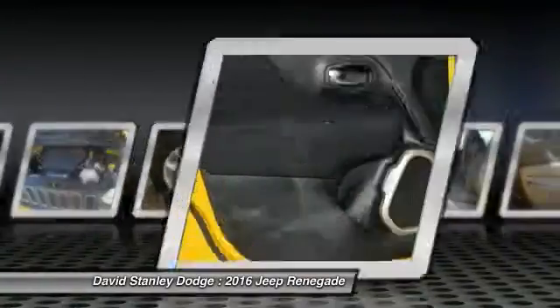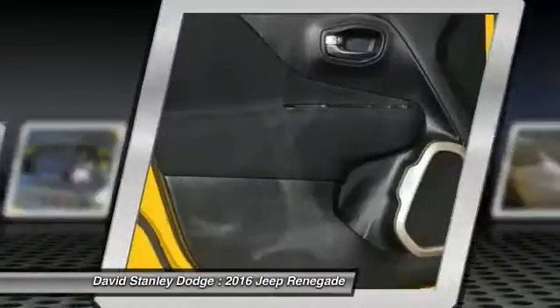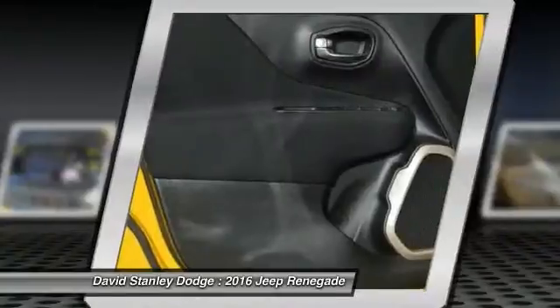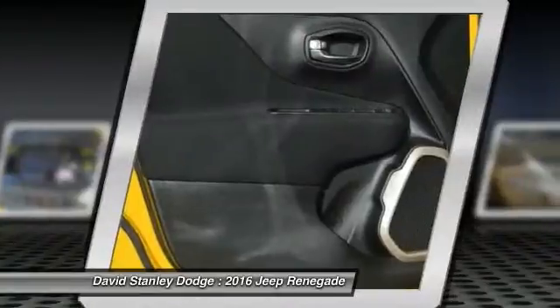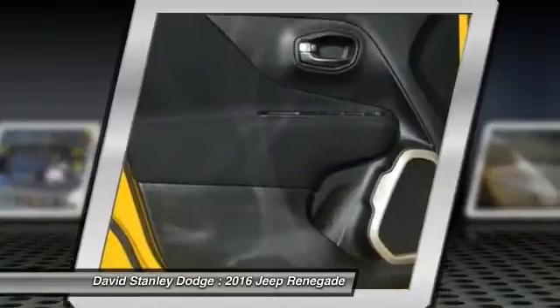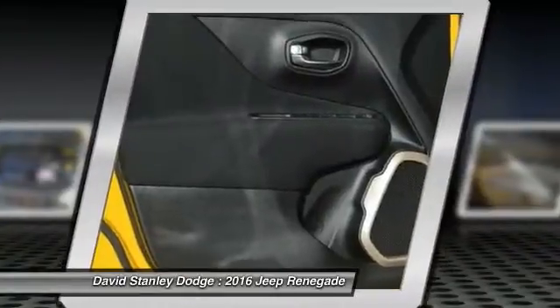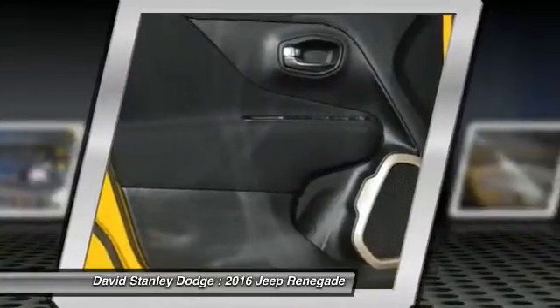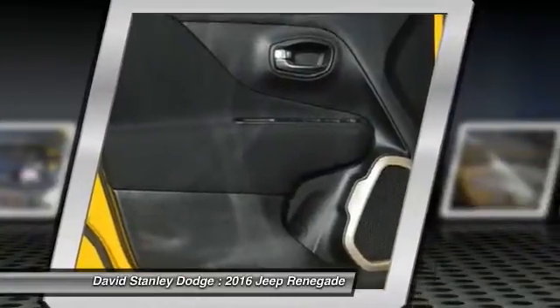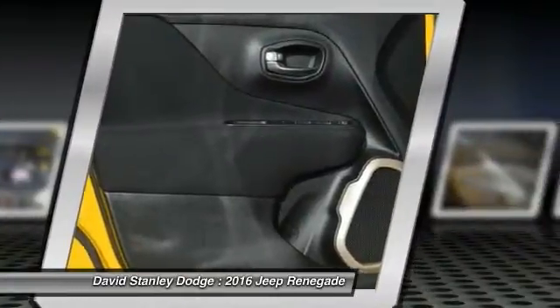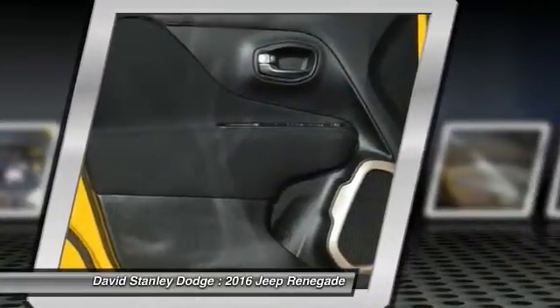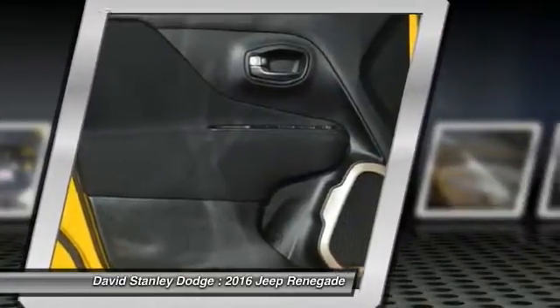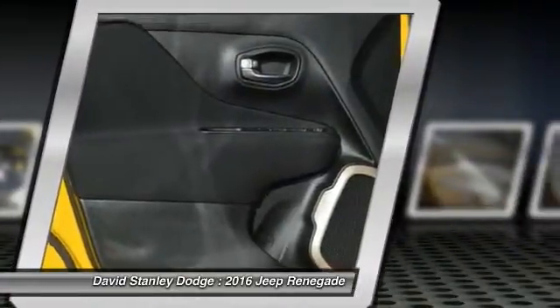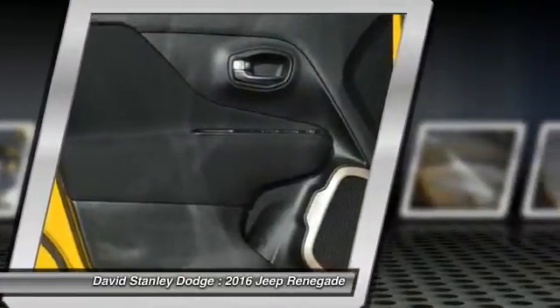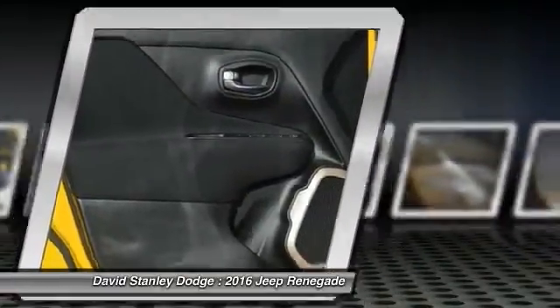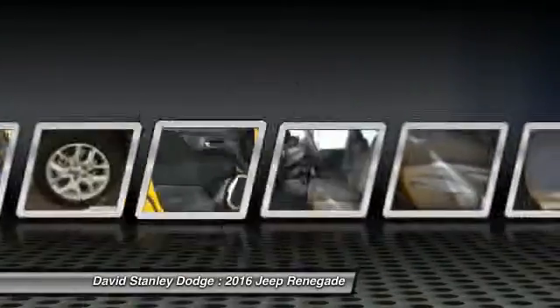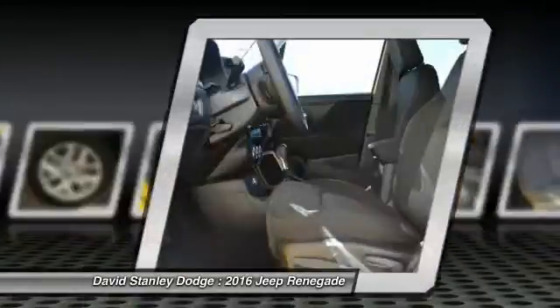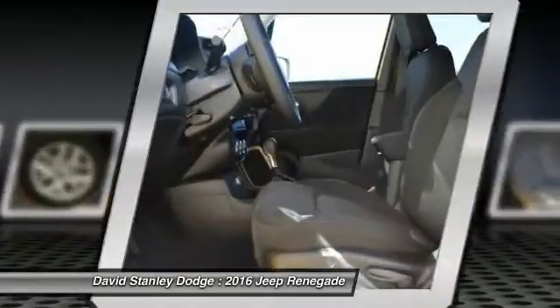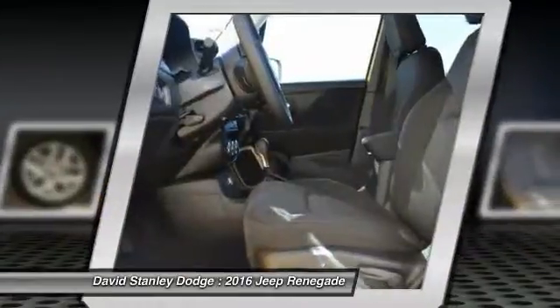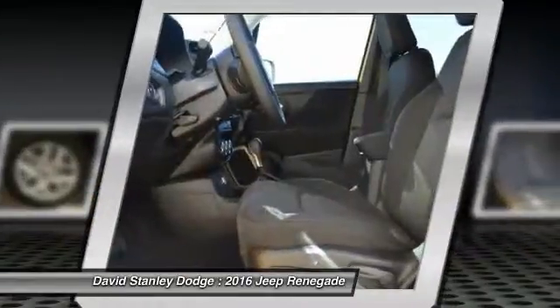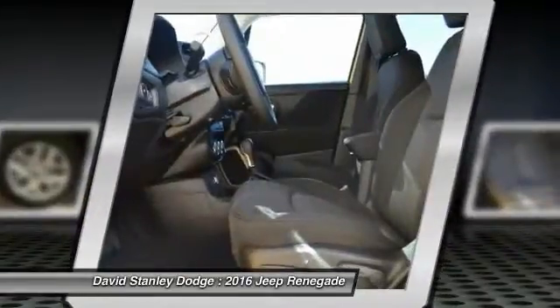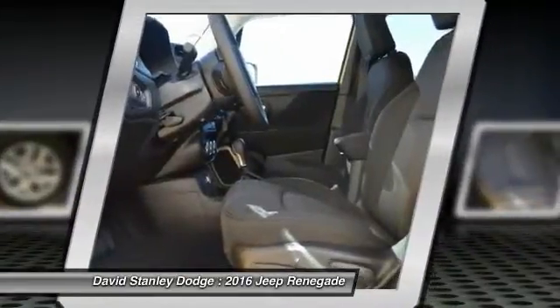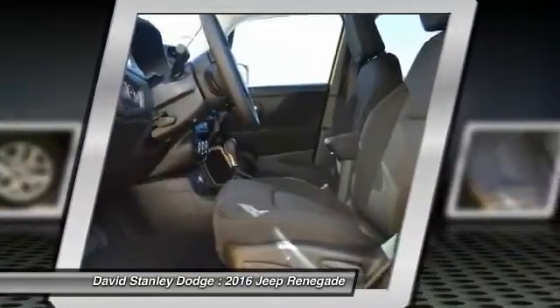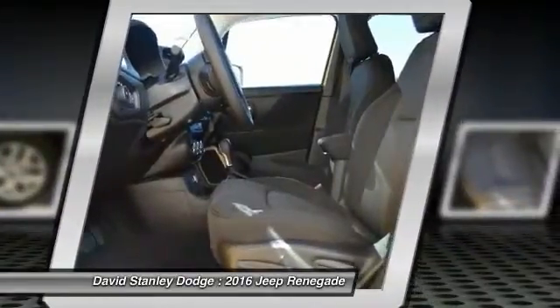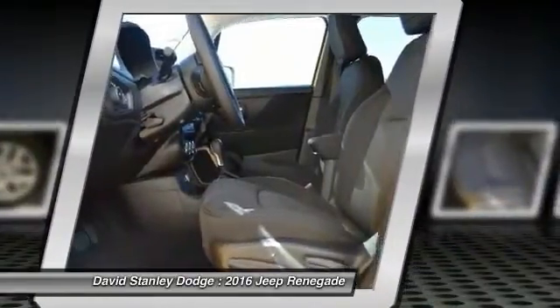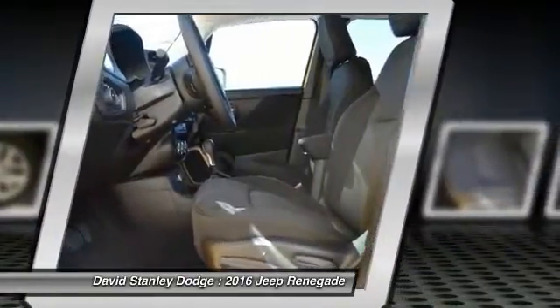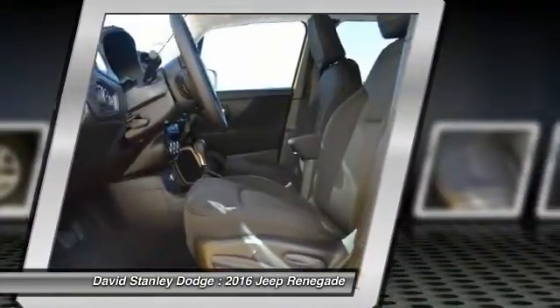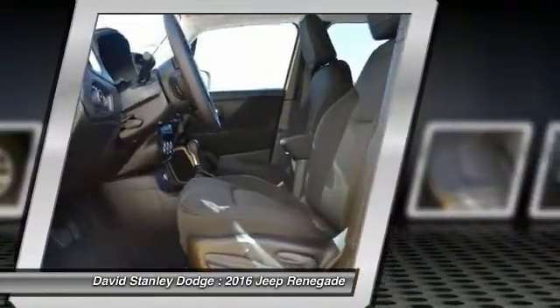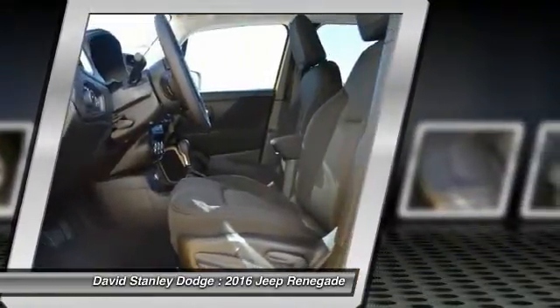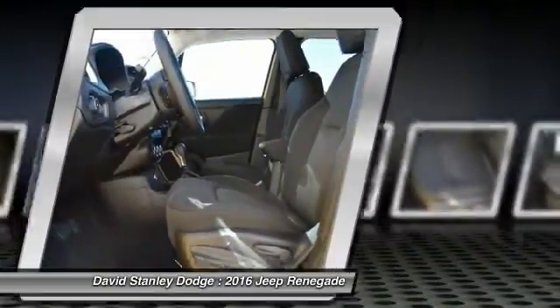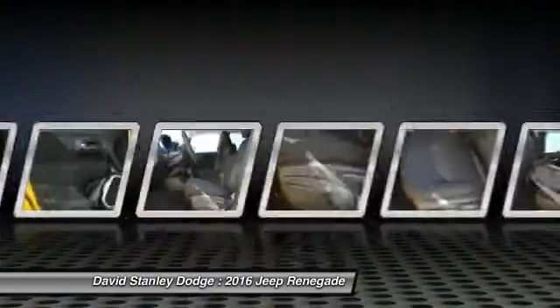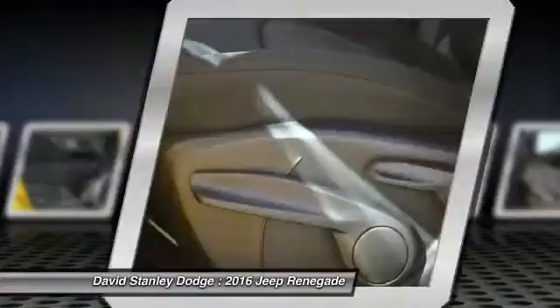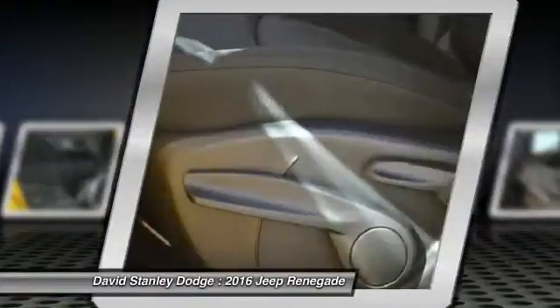Four-wheel disc brakes, compass, electronic stability control, and rear window defroster.